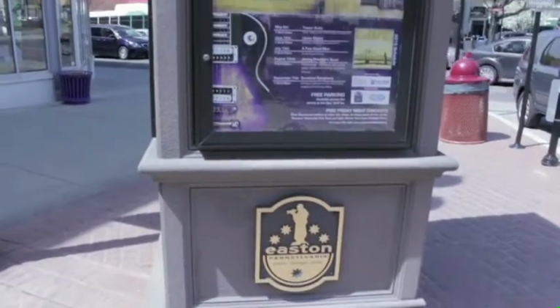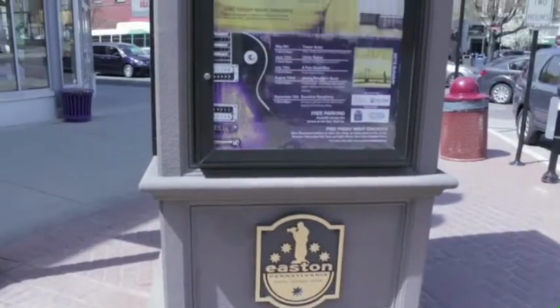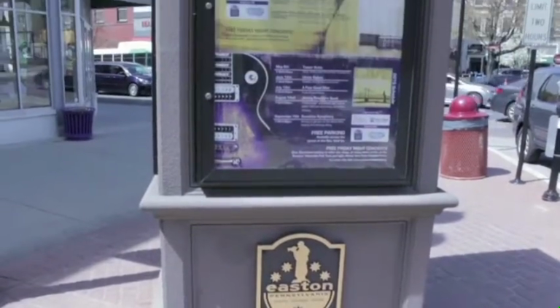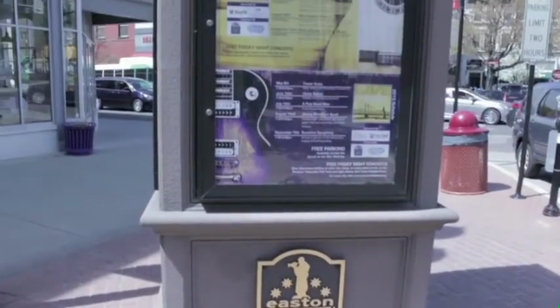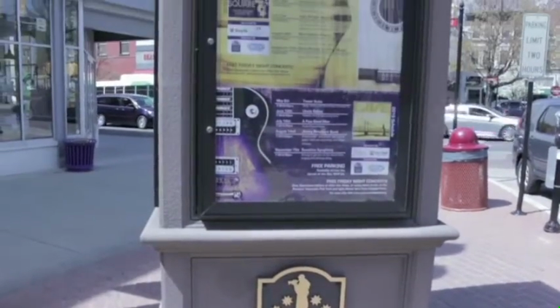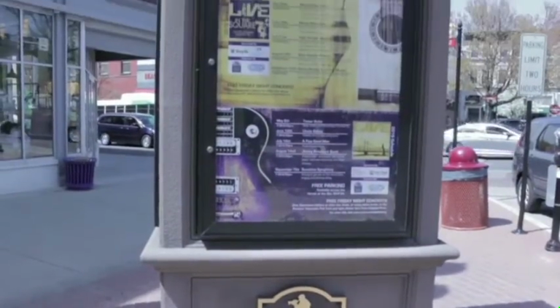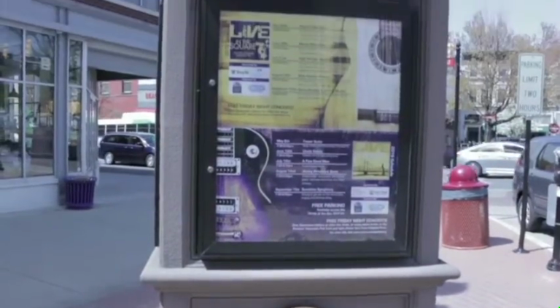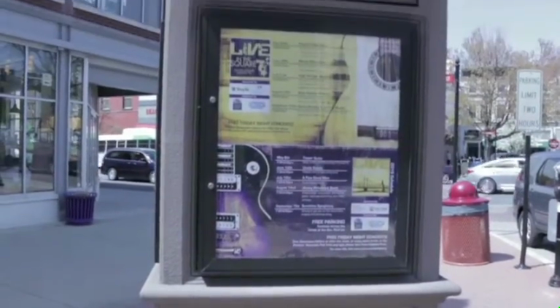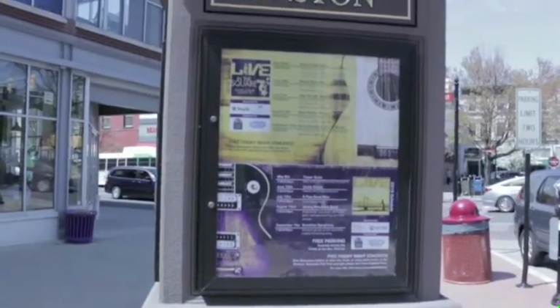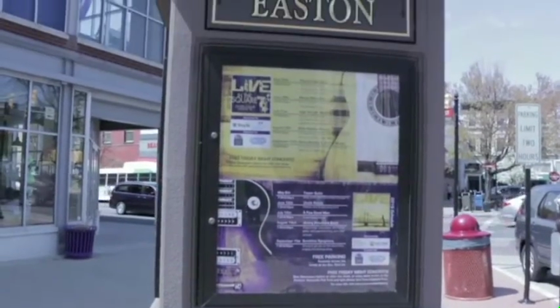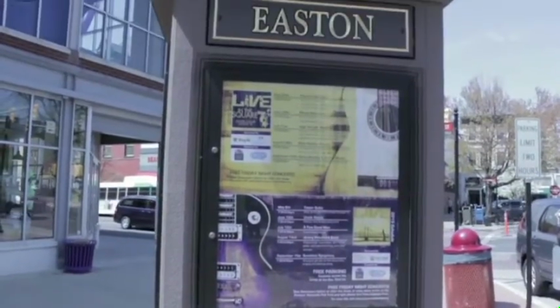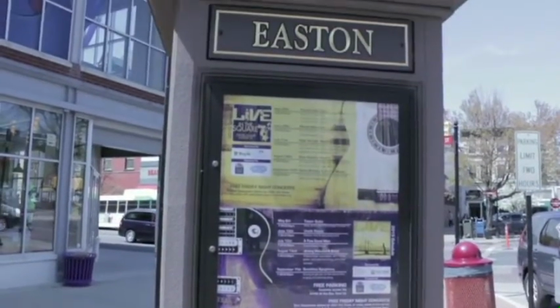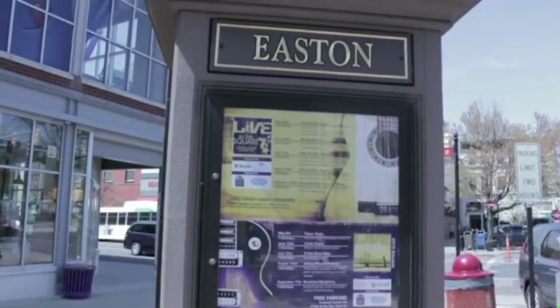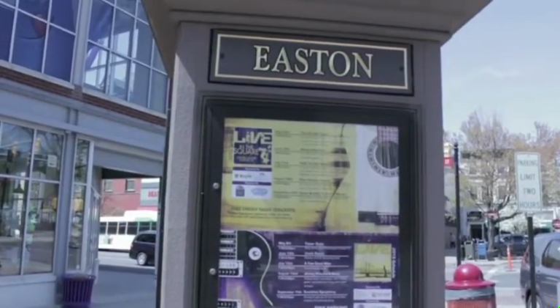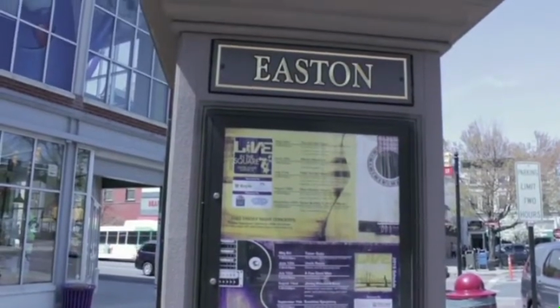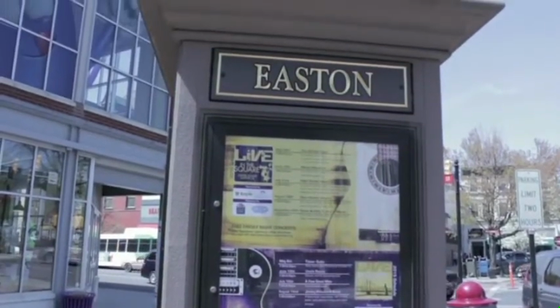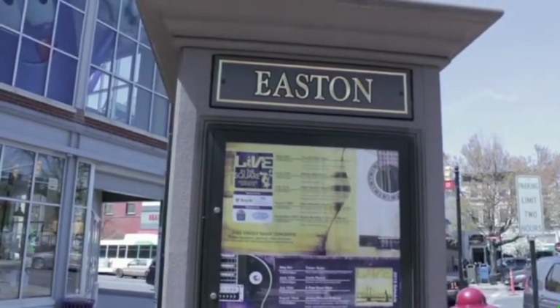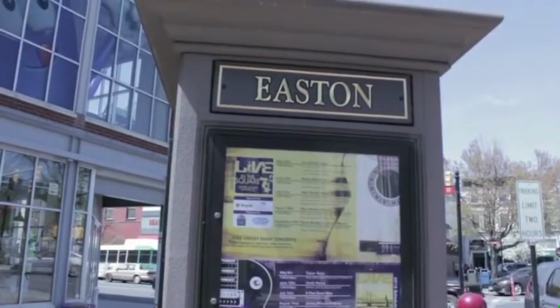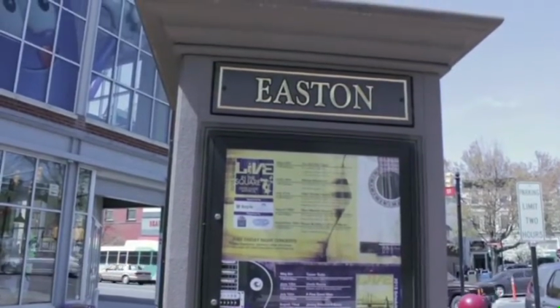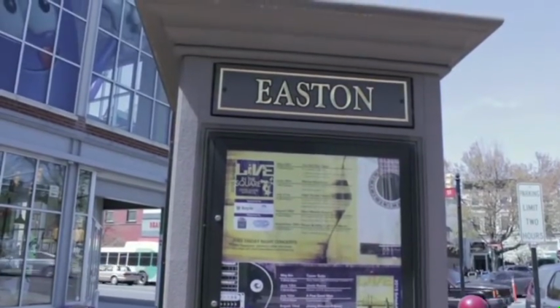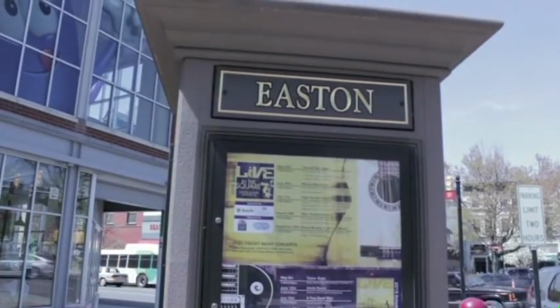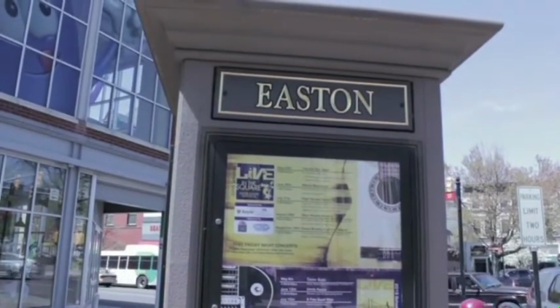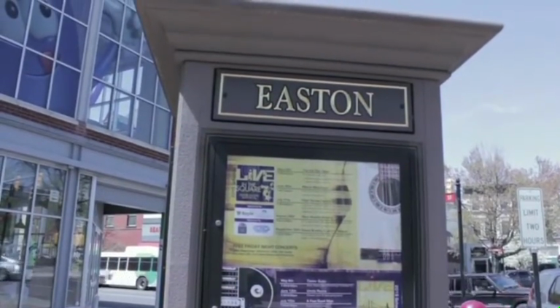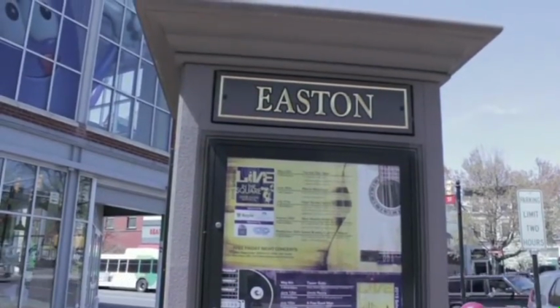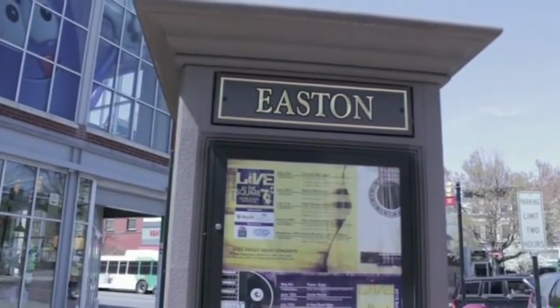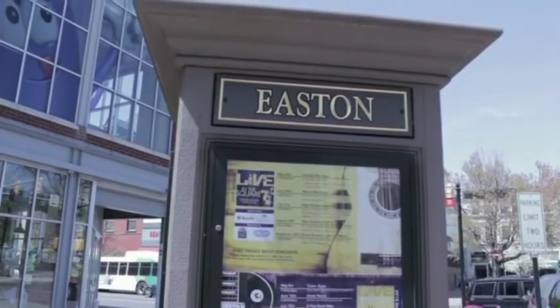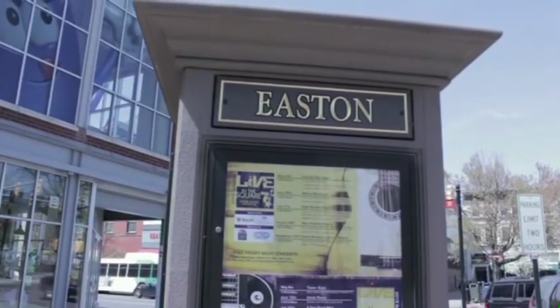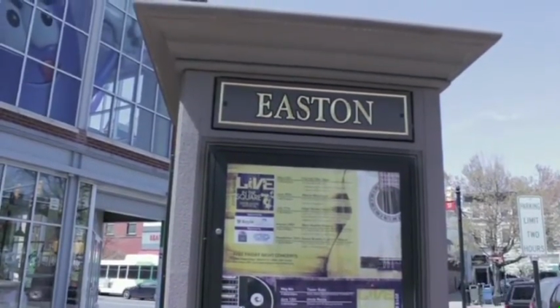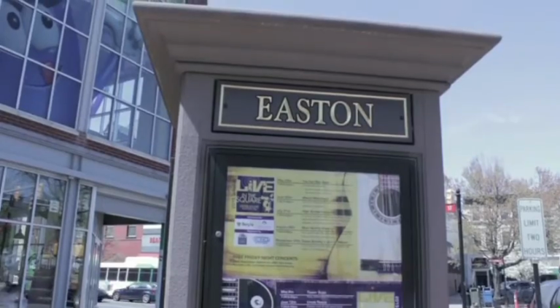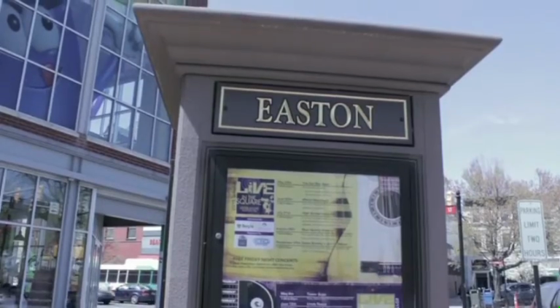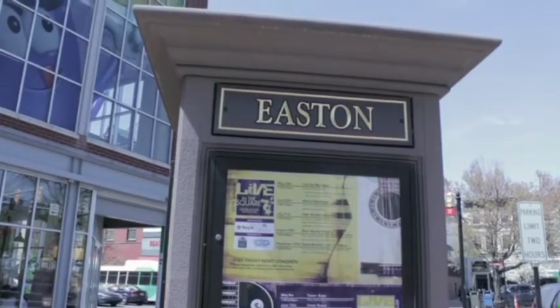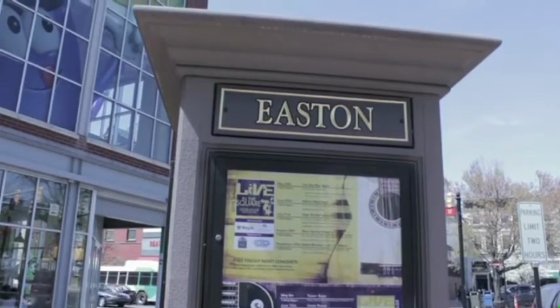If you're looking for history, excitement, or a great meal, Downtown Easton has it all.